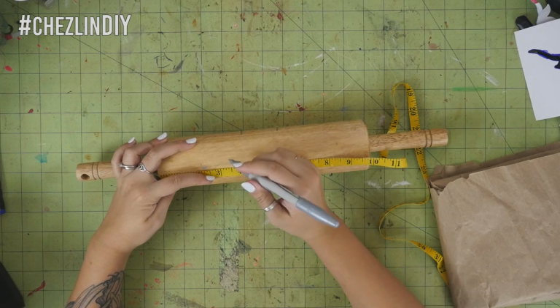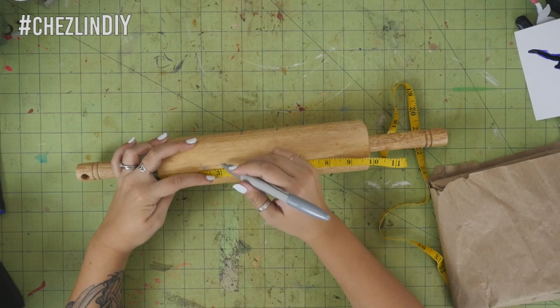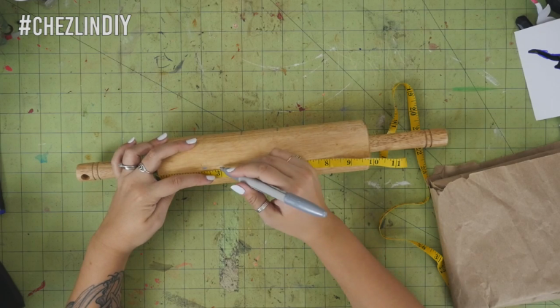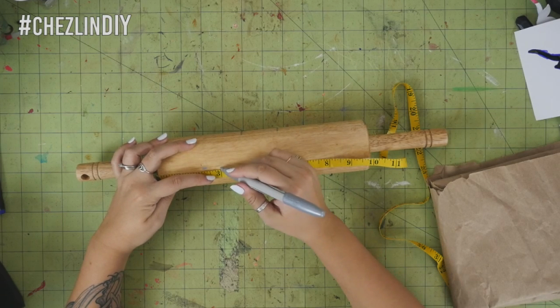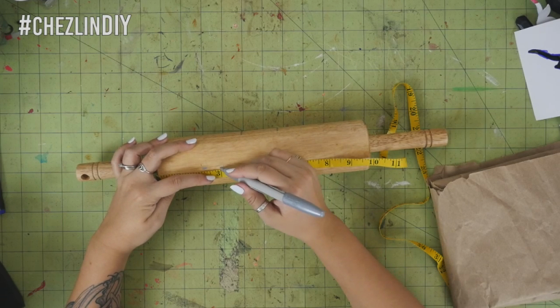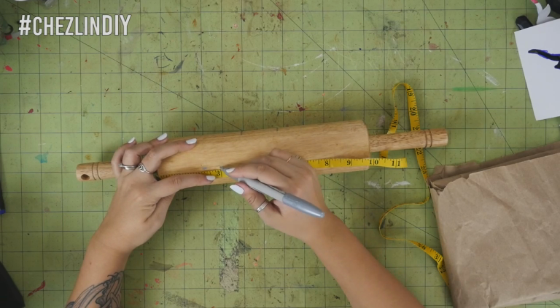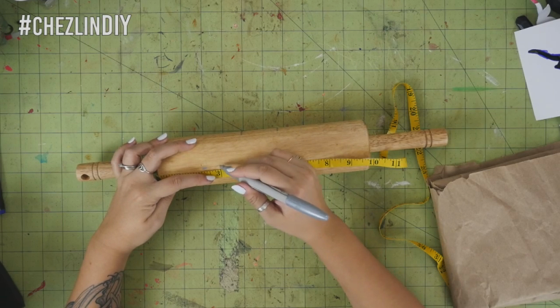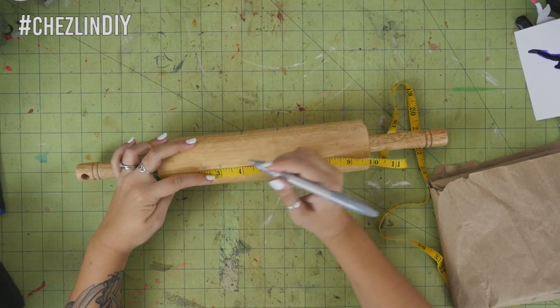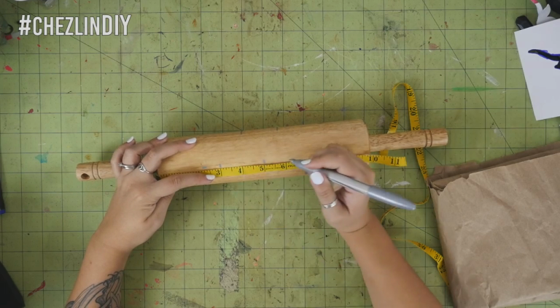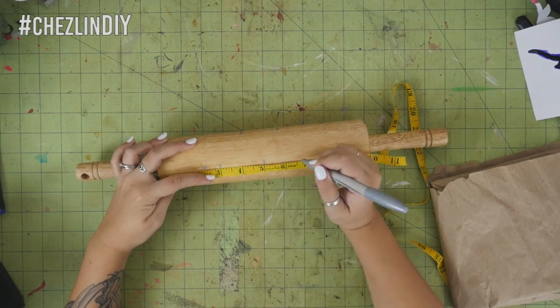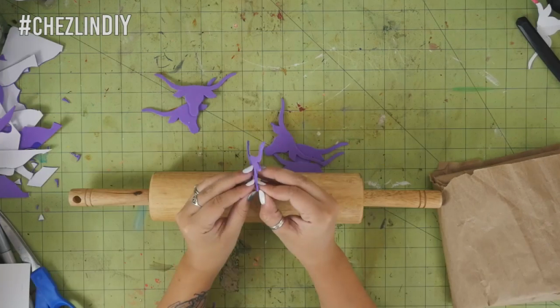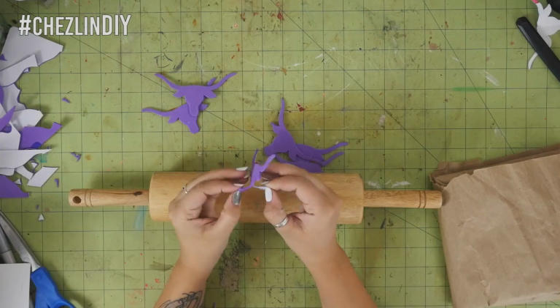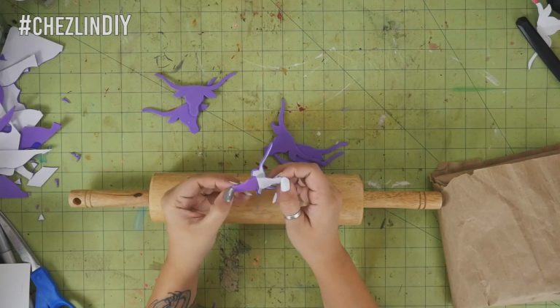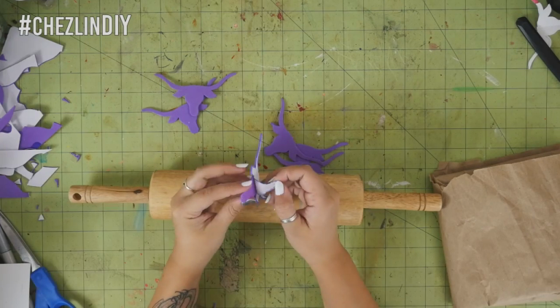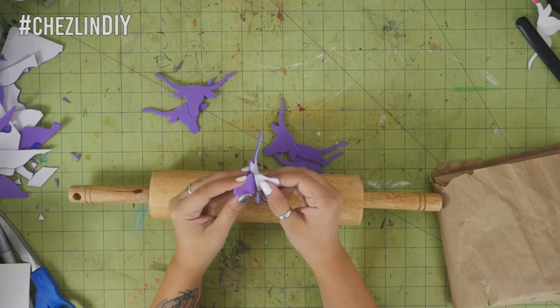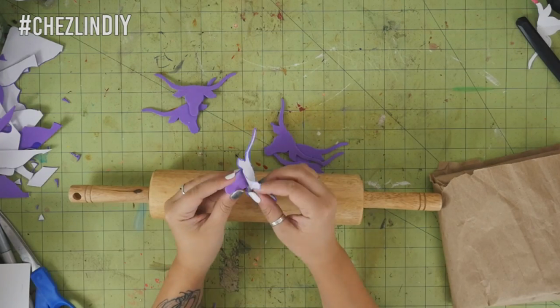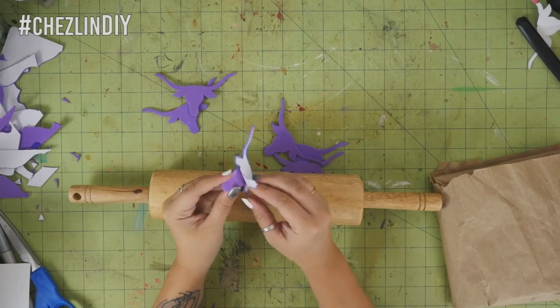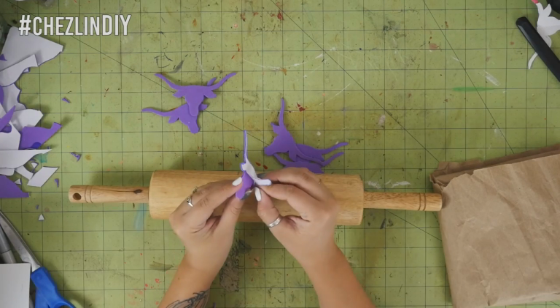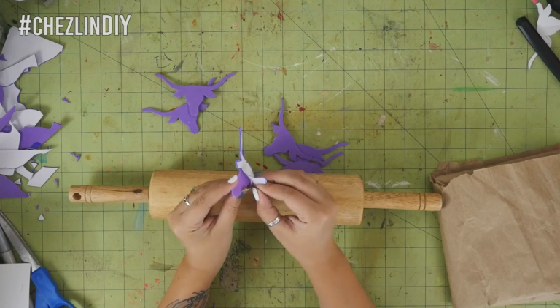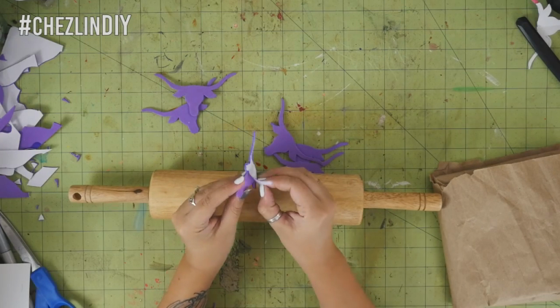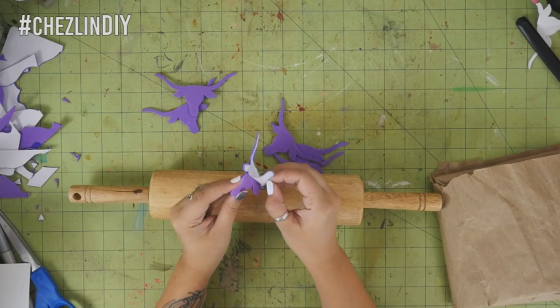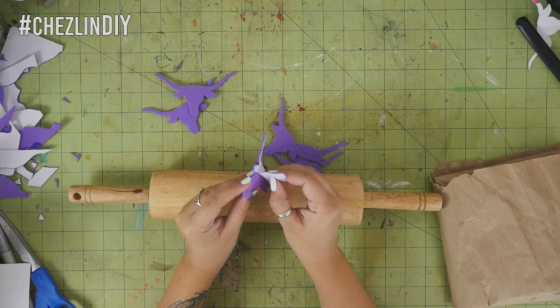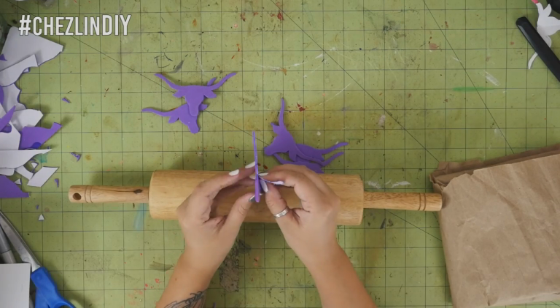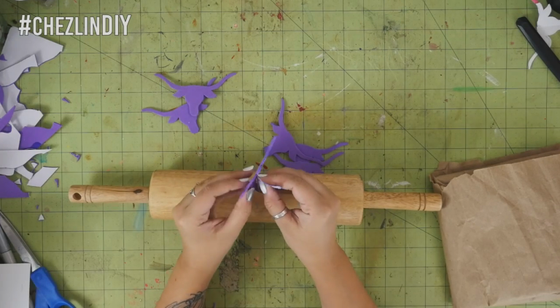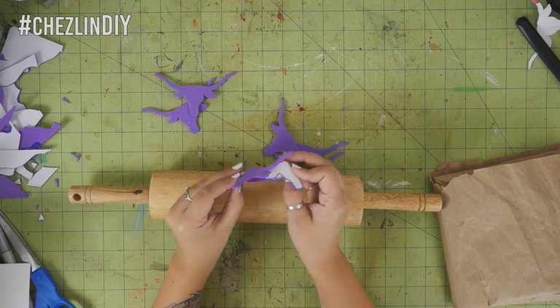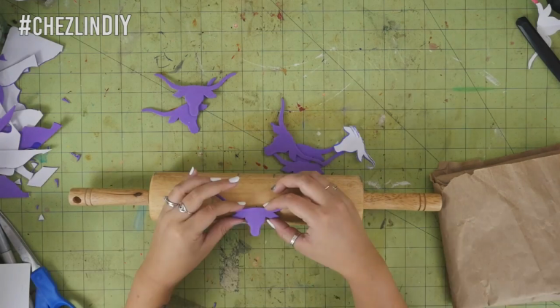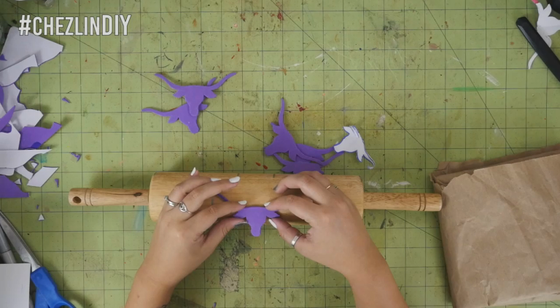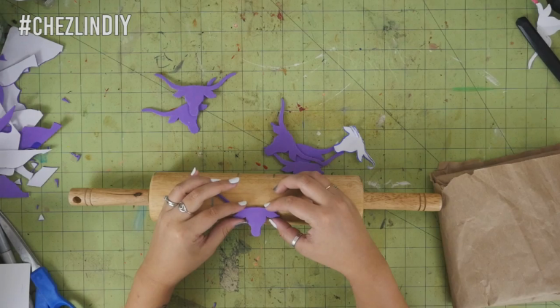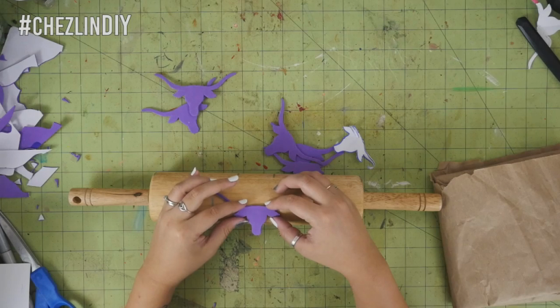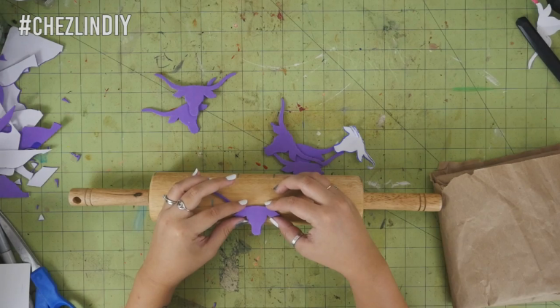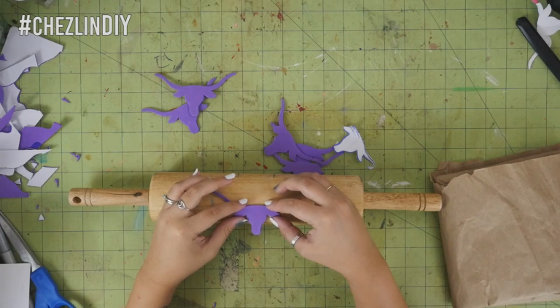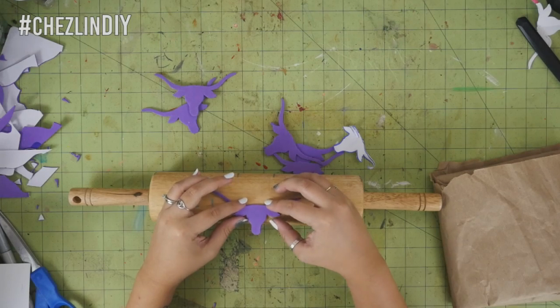Then just peel the backing off of the foam pieces and stick them in place.